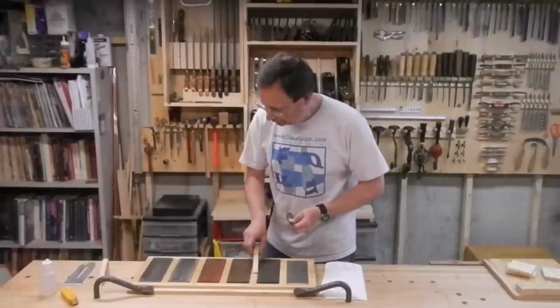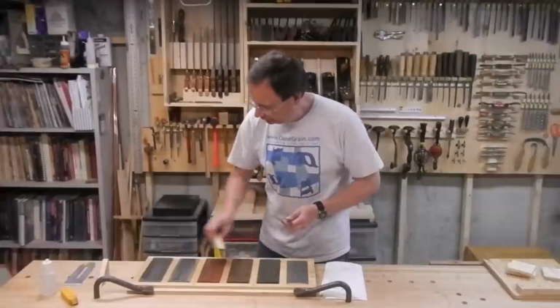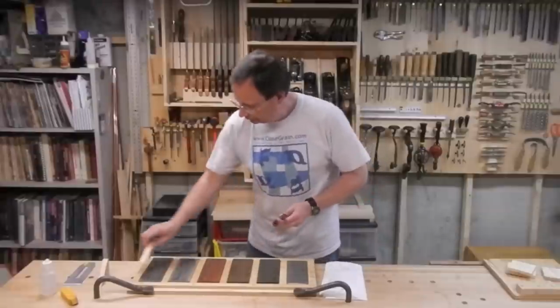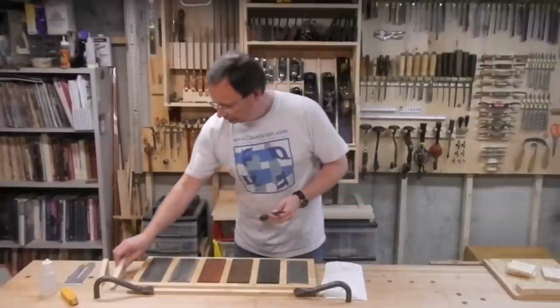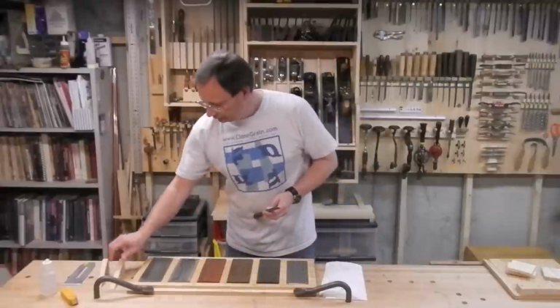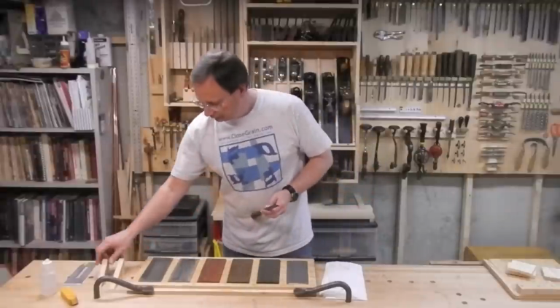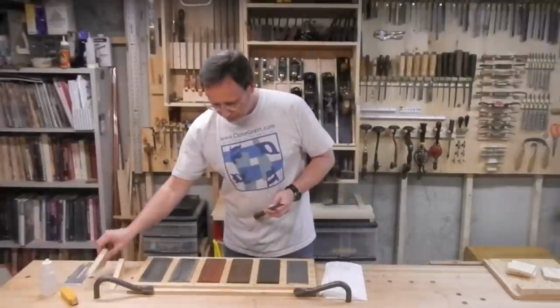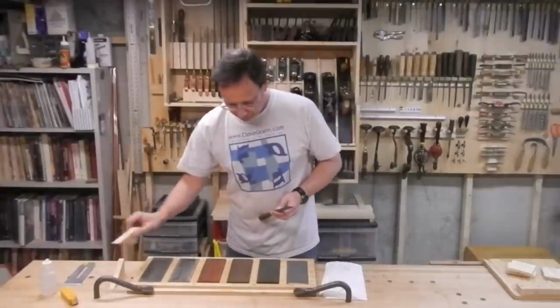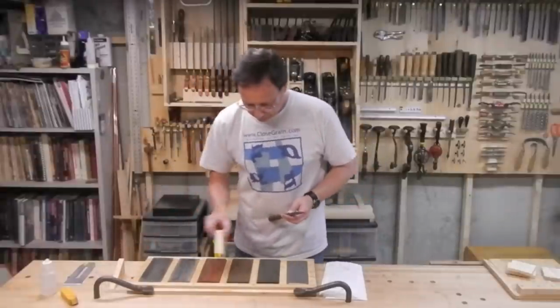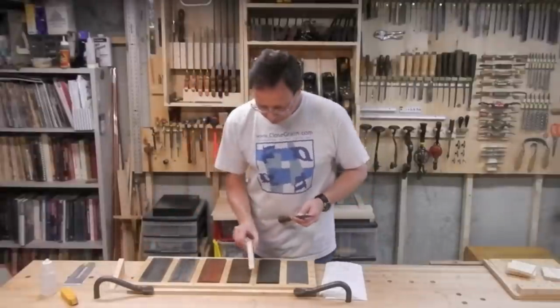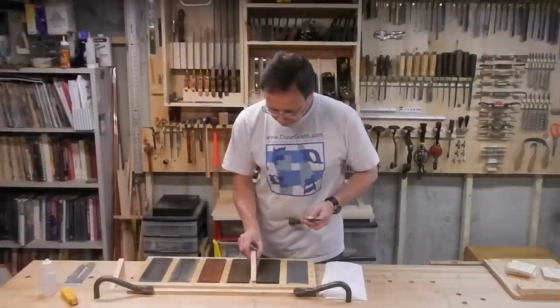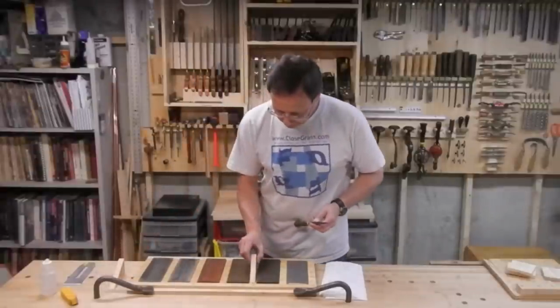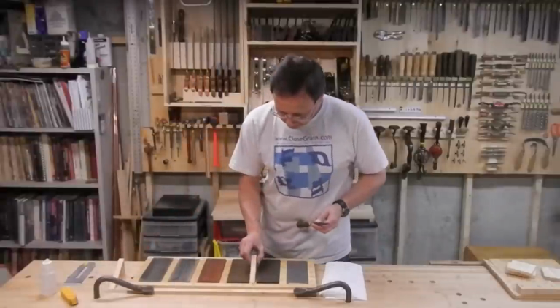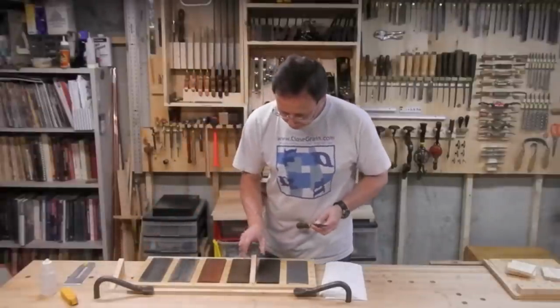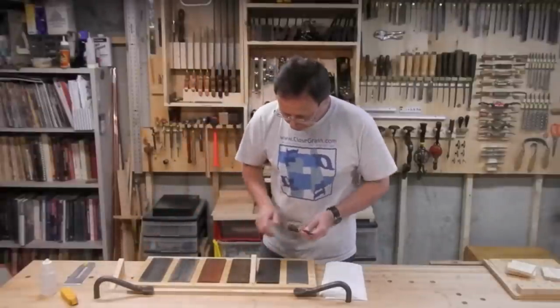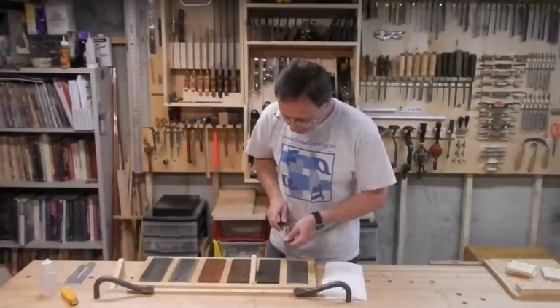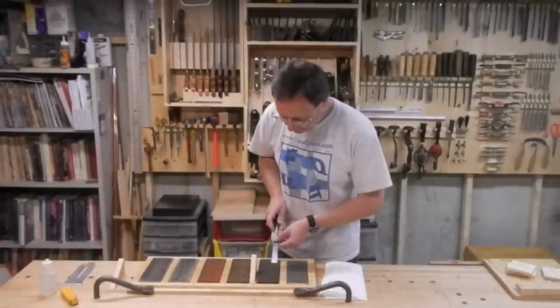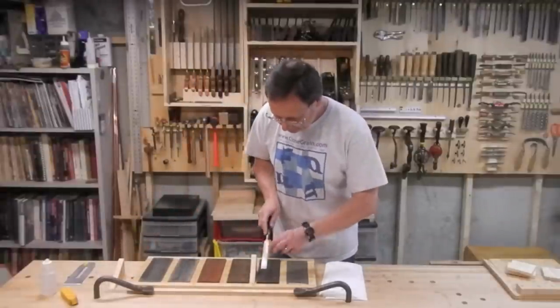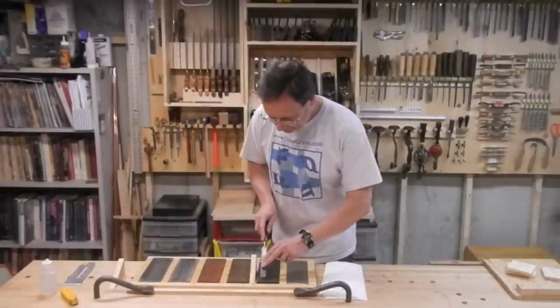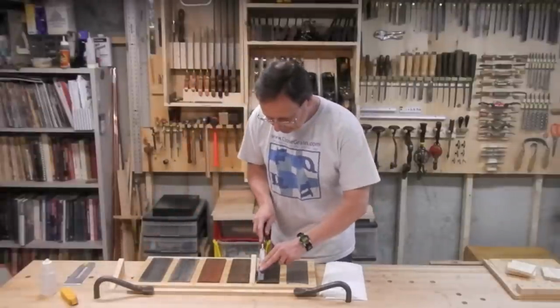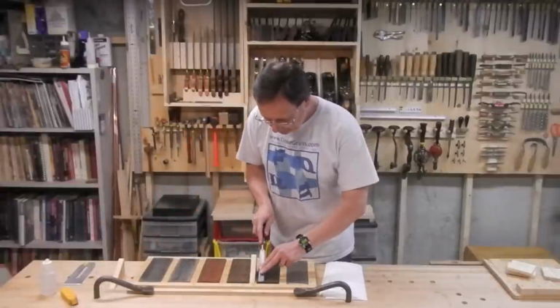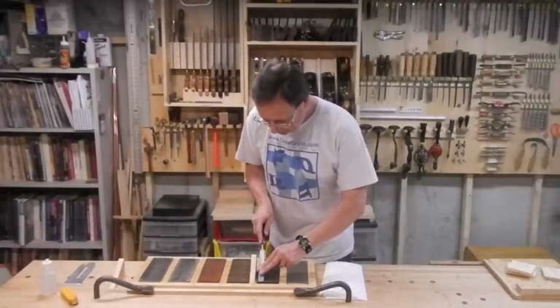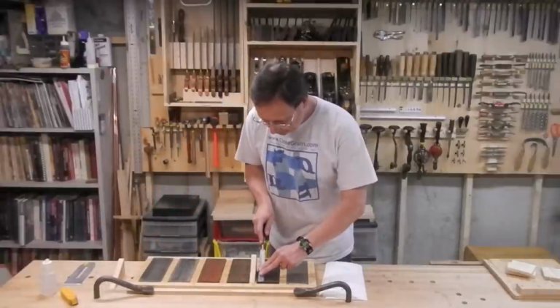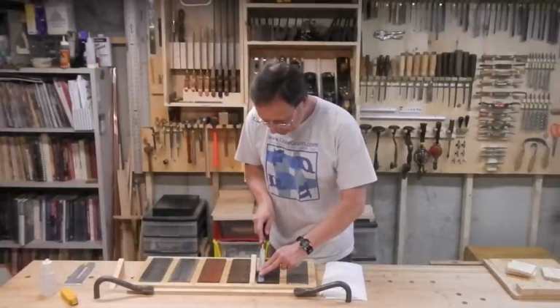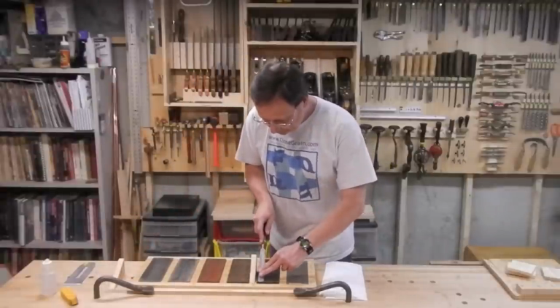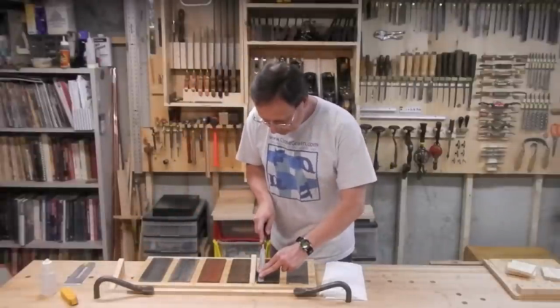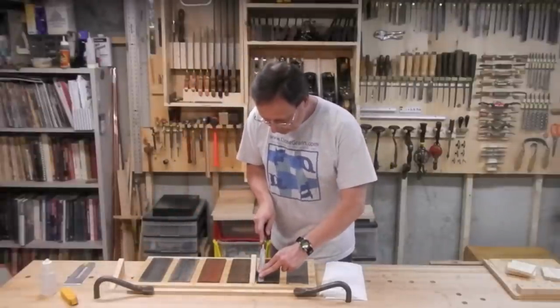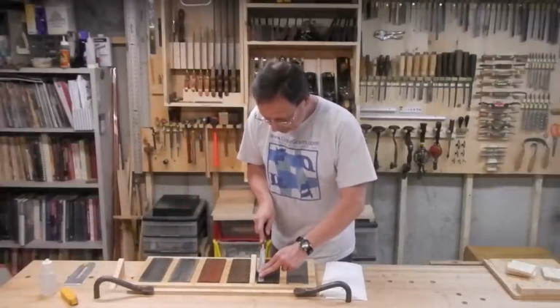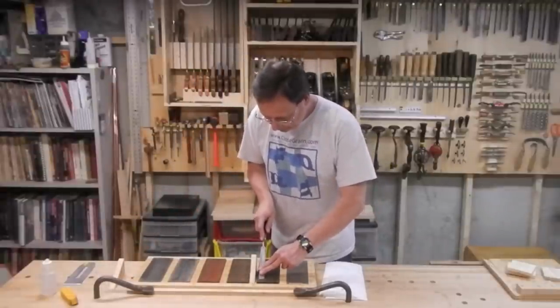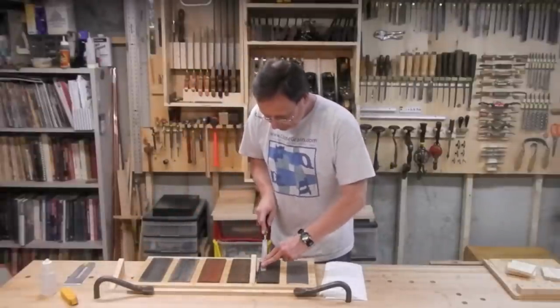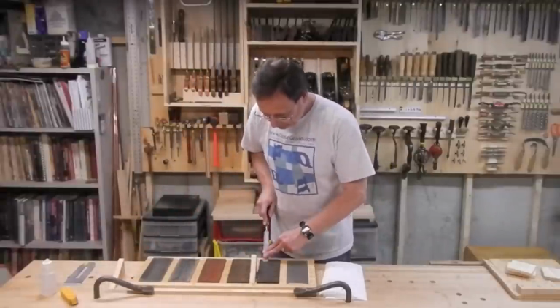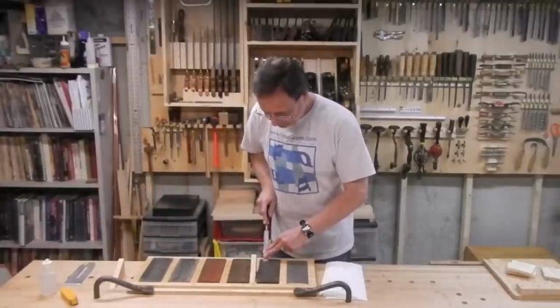All the rest of this will be done with the 30 degree visual guide block, going in sequence through the stones and the strop.